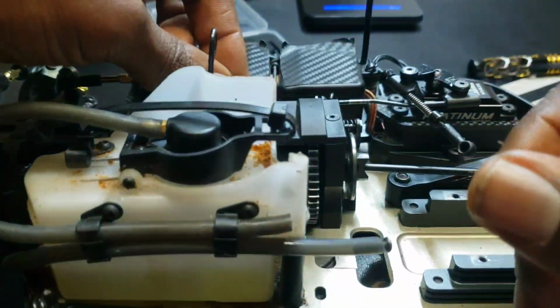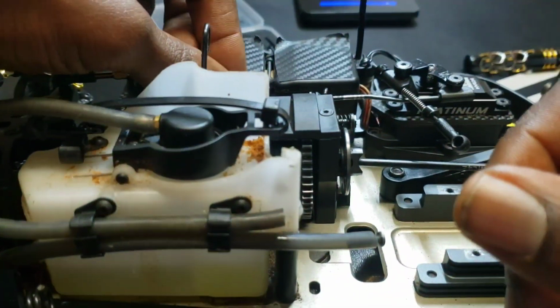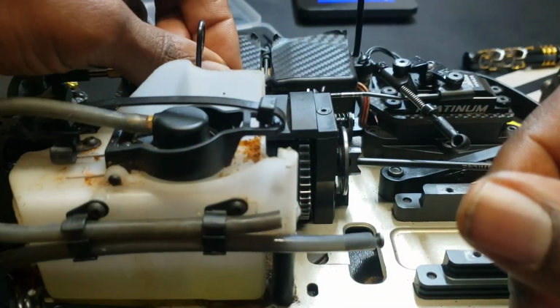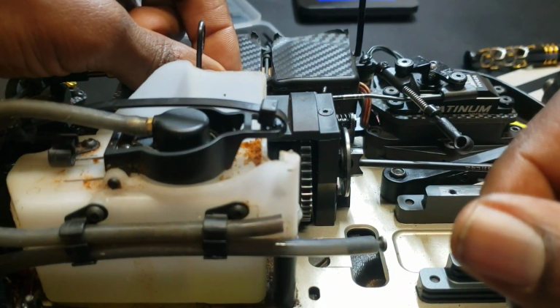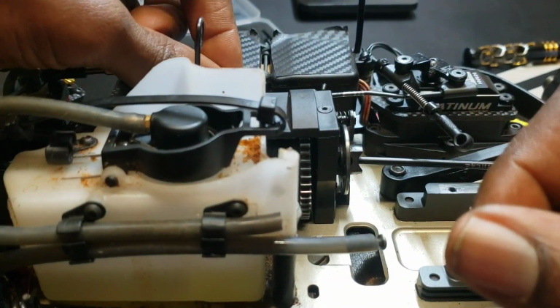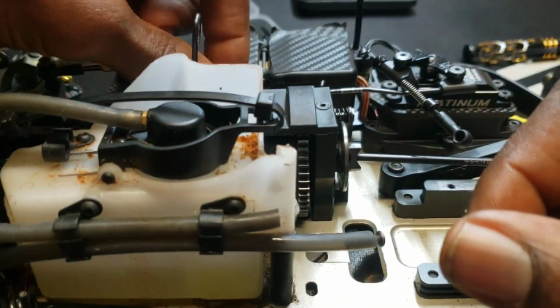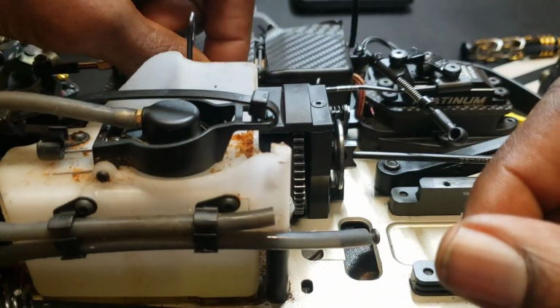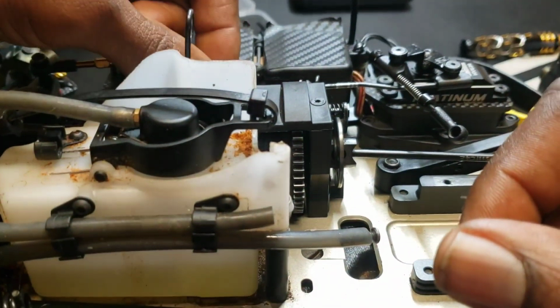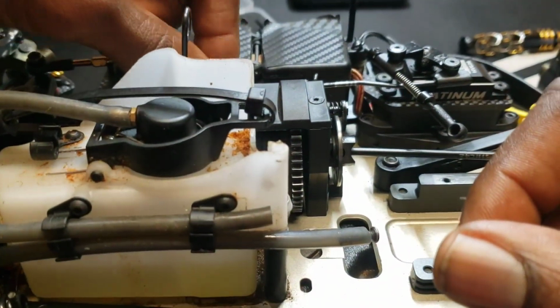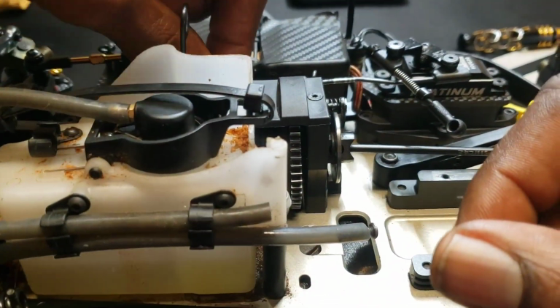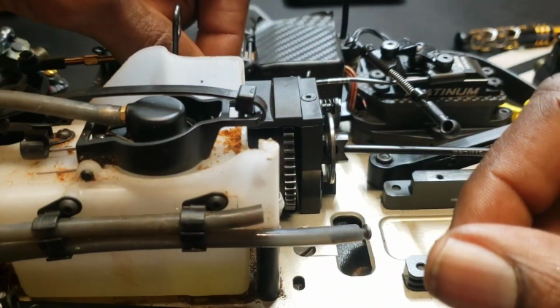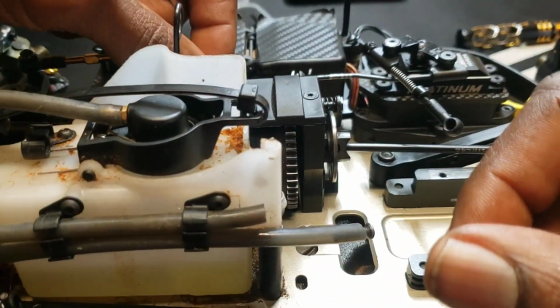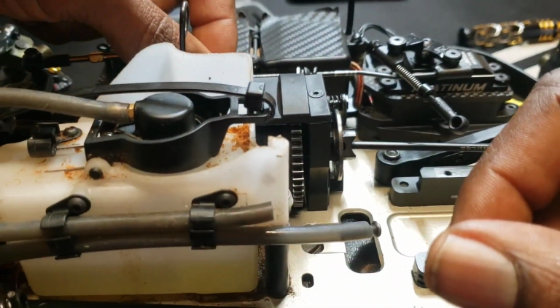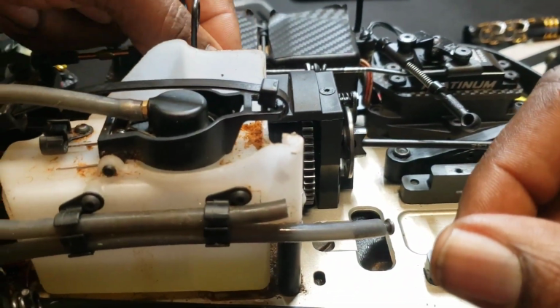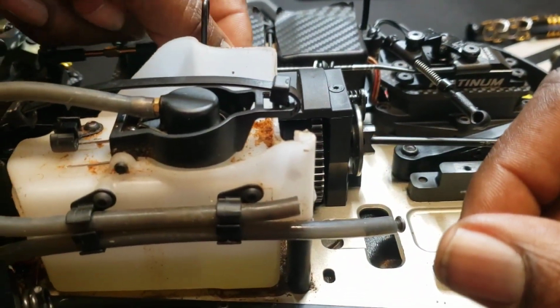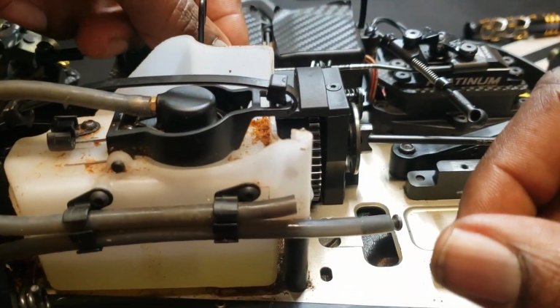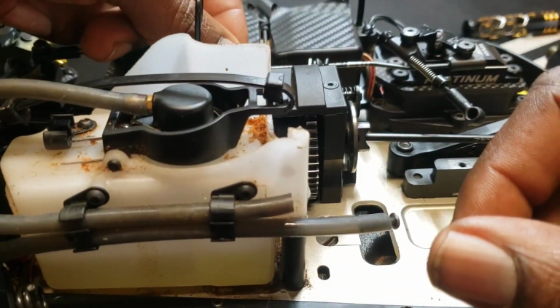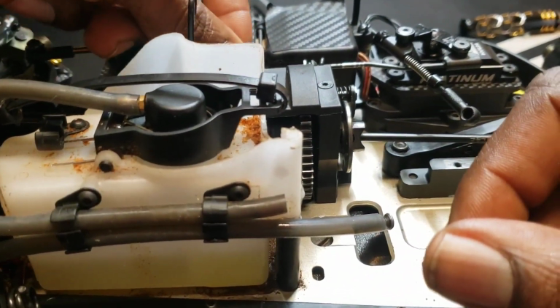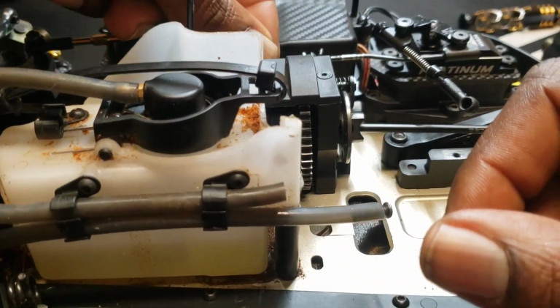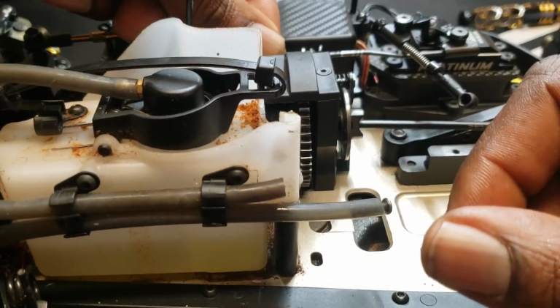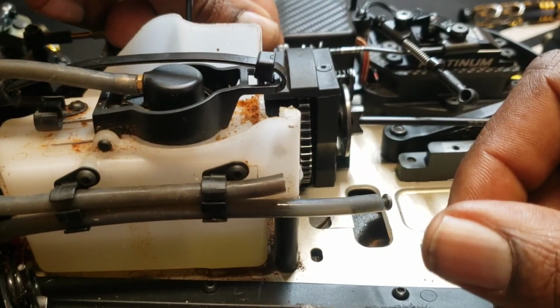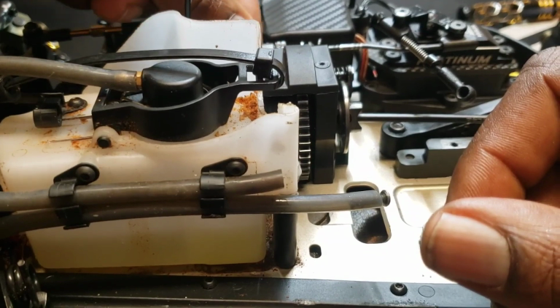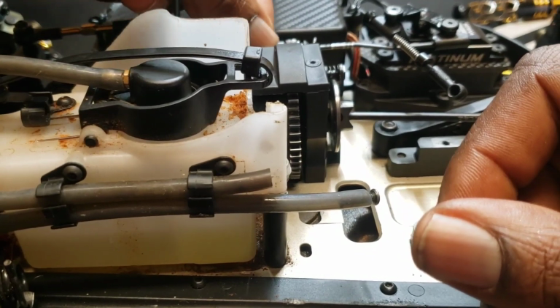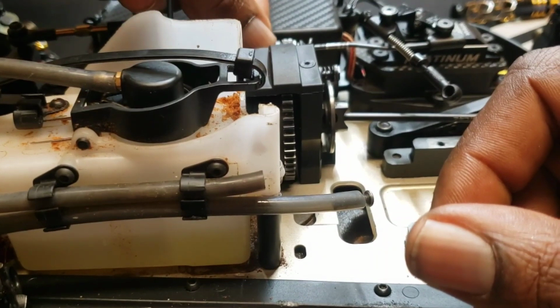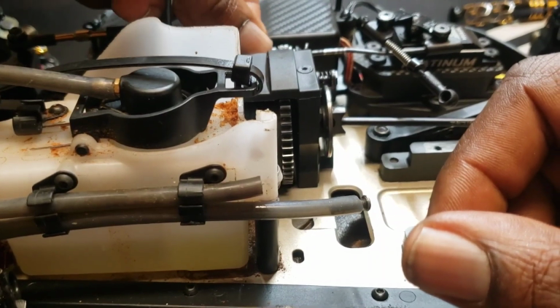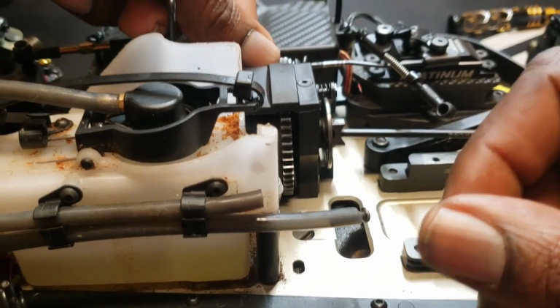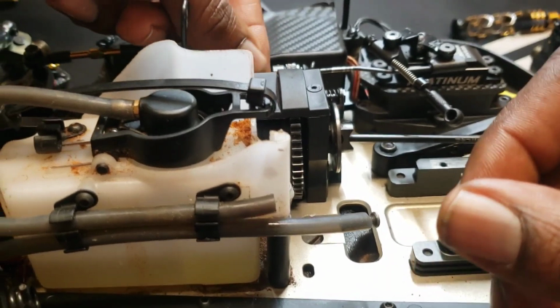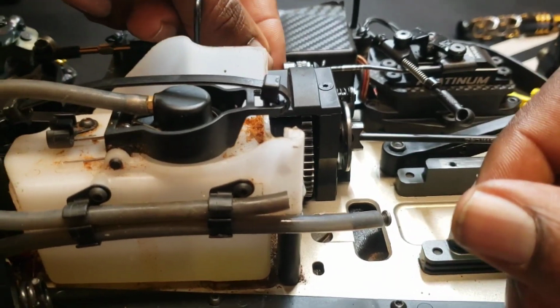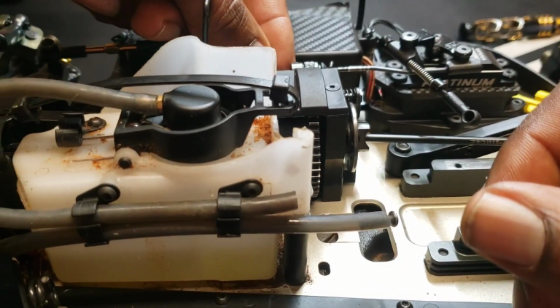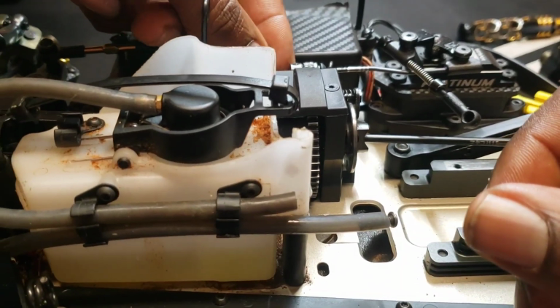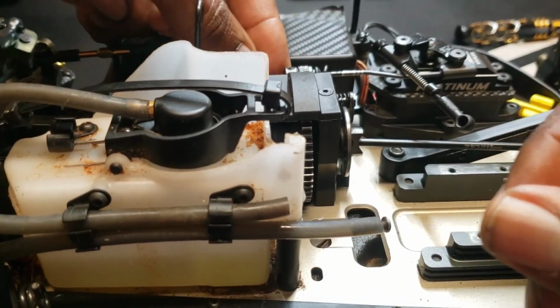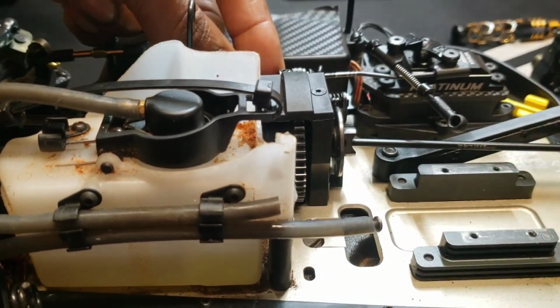That comes standard on the Miyako MX-8 nitro buggy. So I put that on like that.